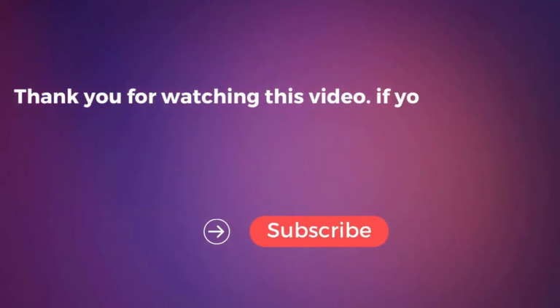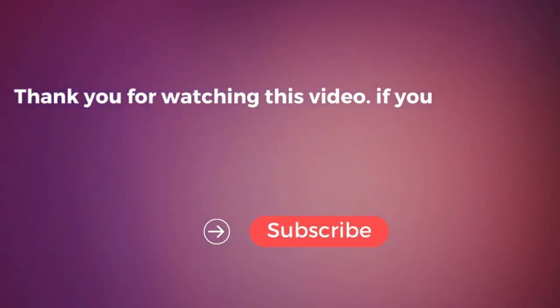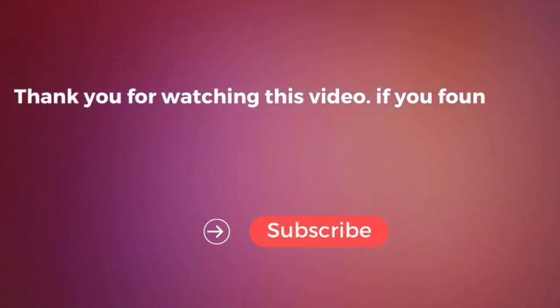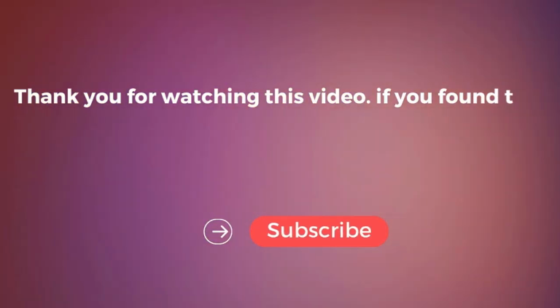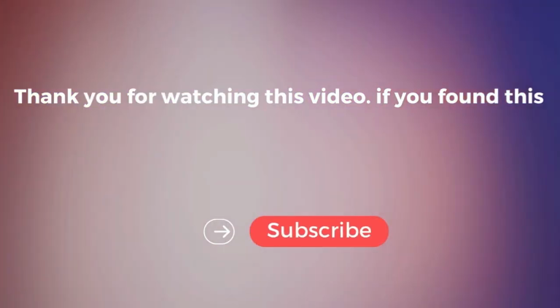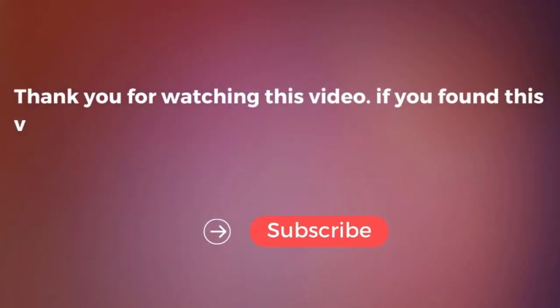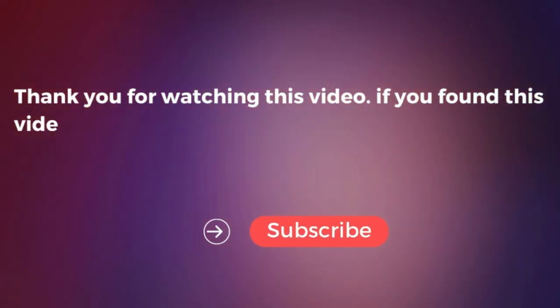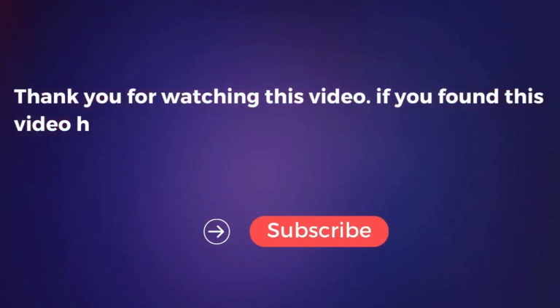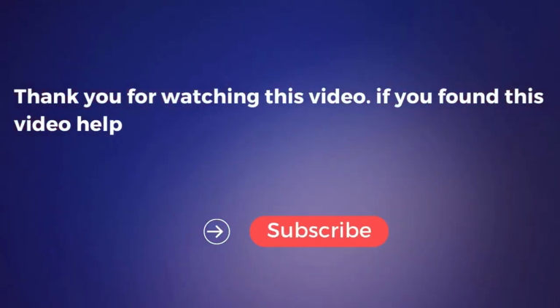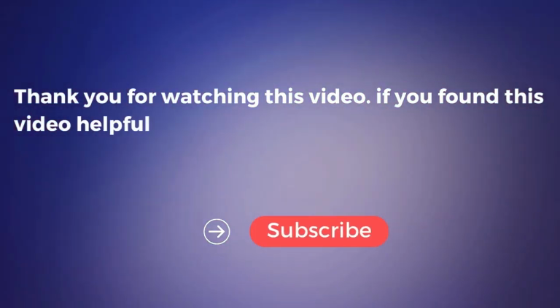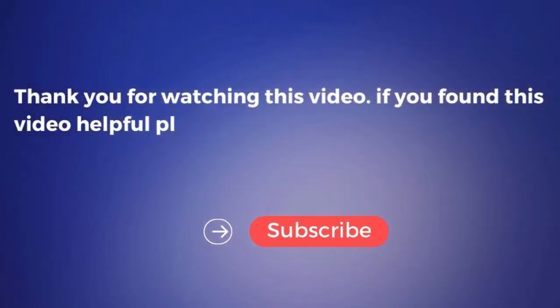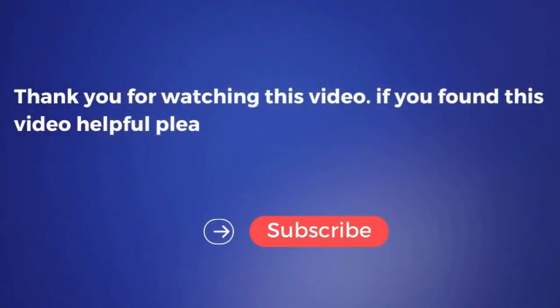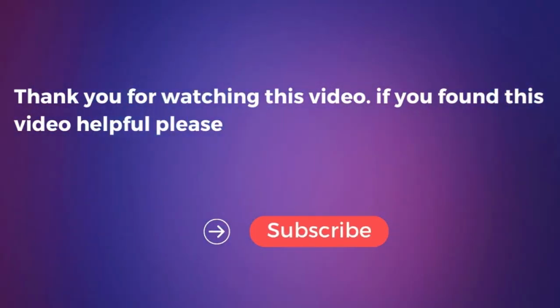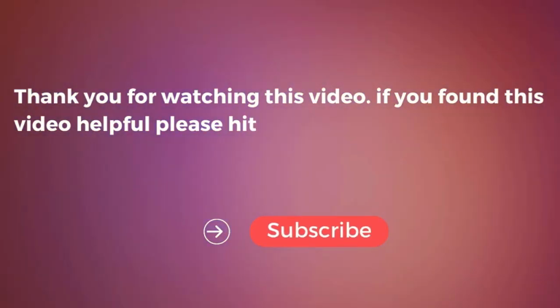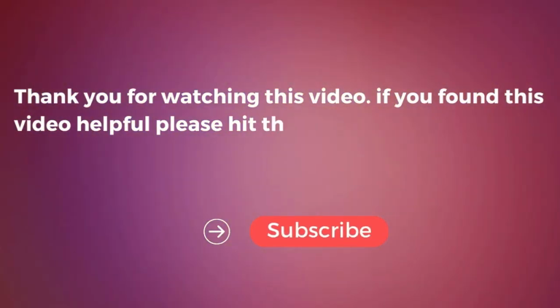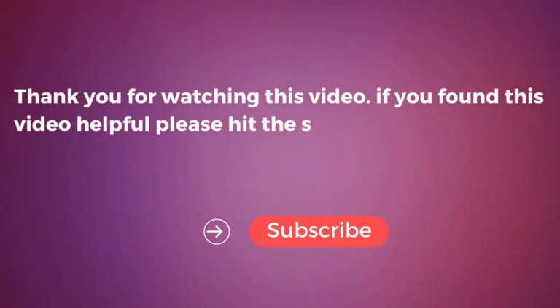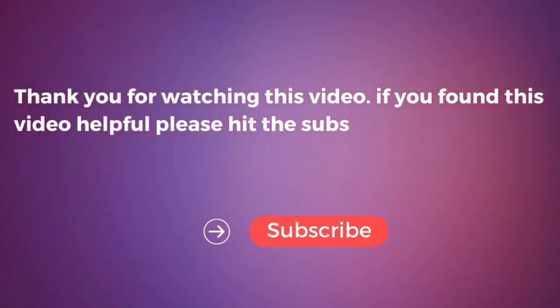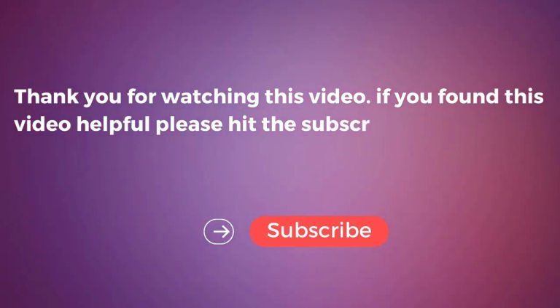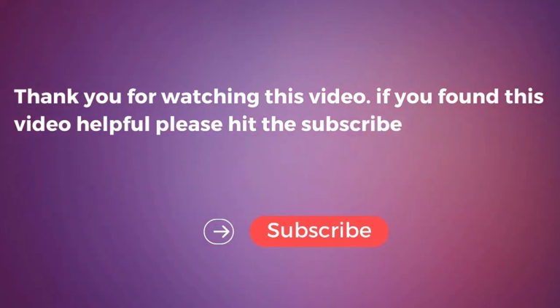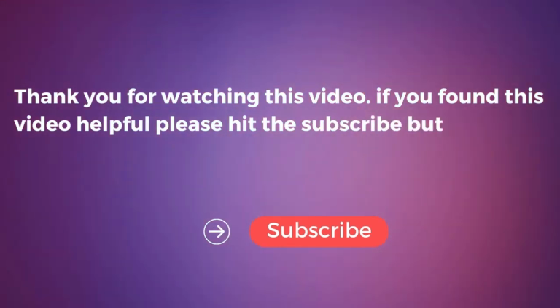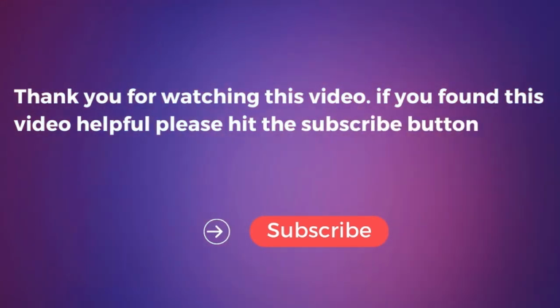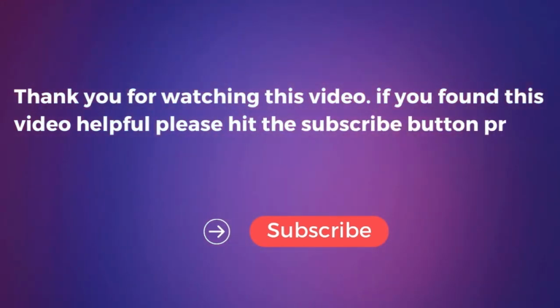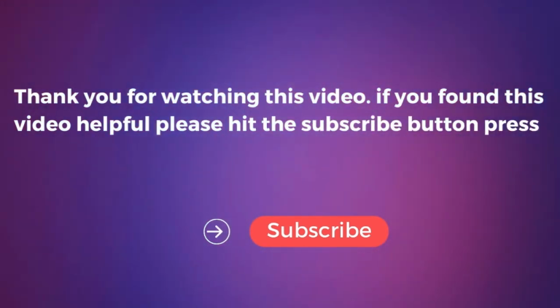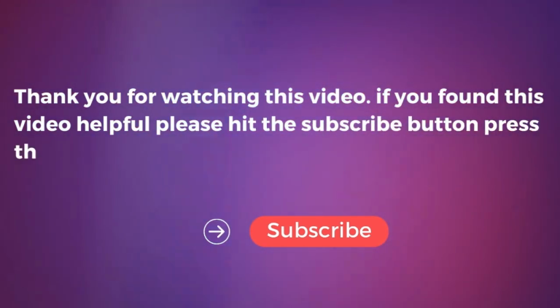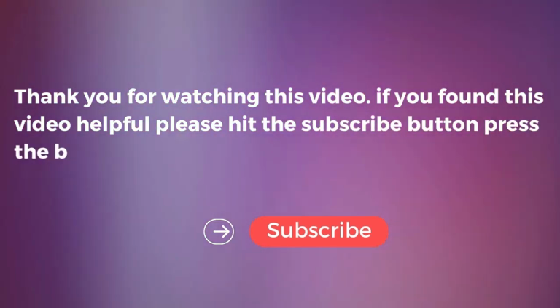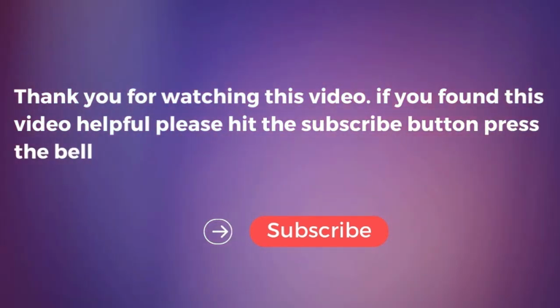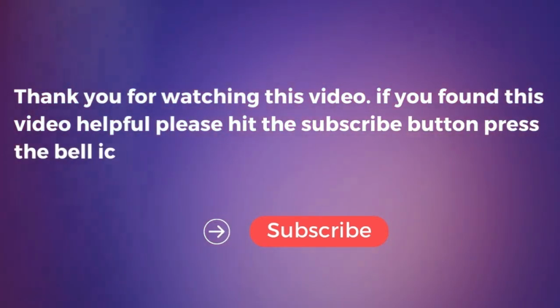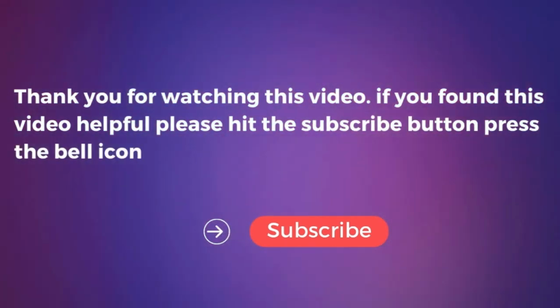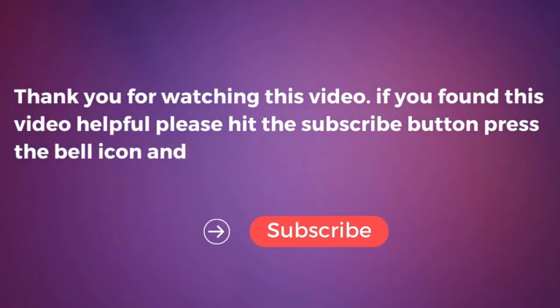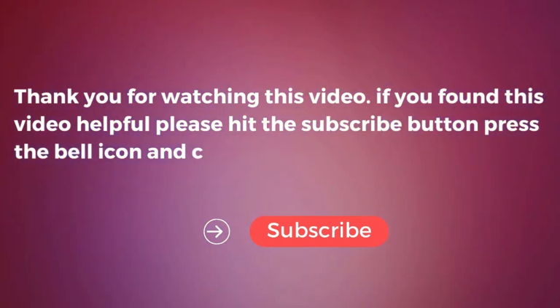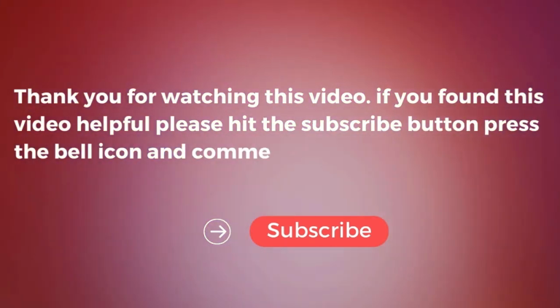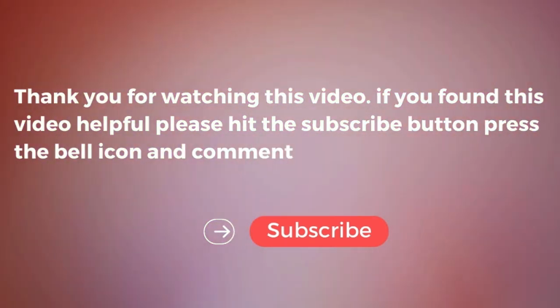If you found this video helpful, please hit the subscribe button, press the bell icon, and comment below.